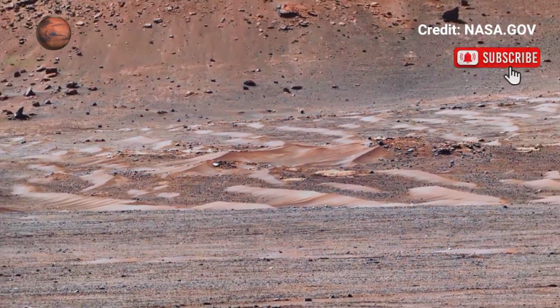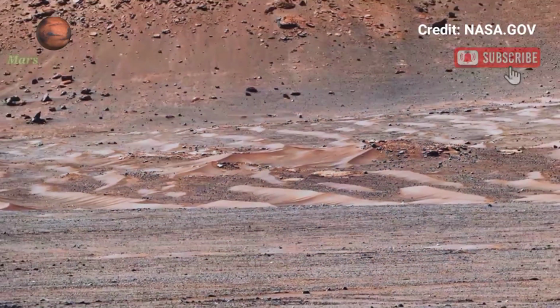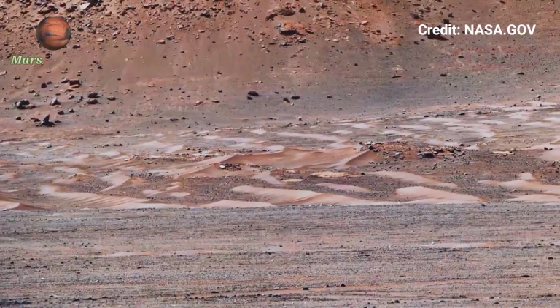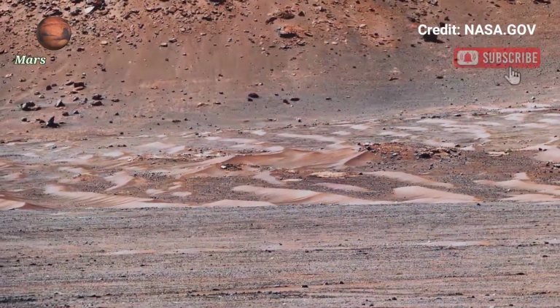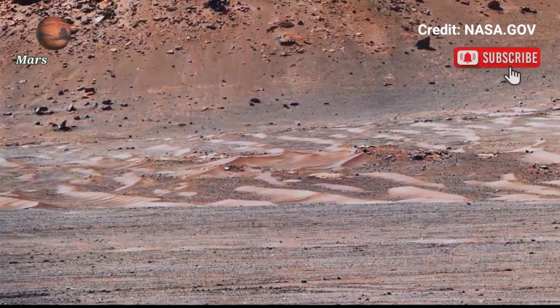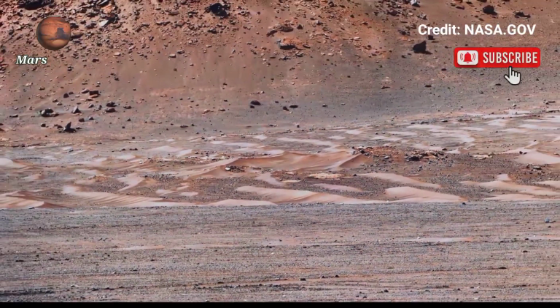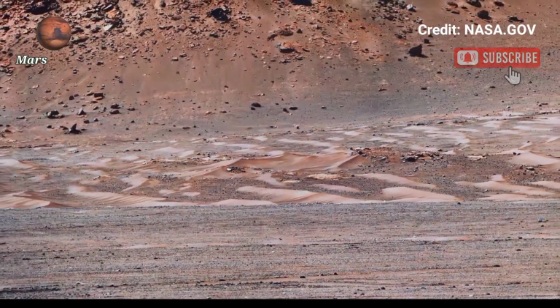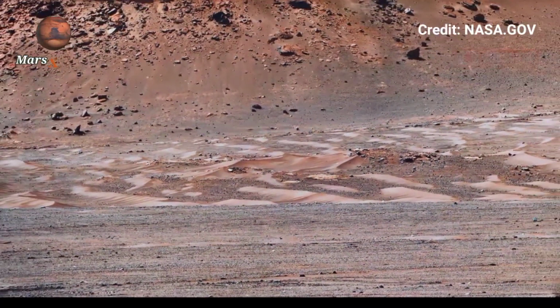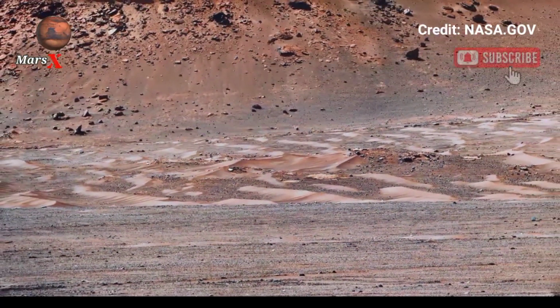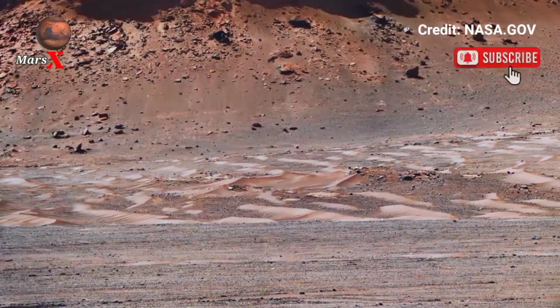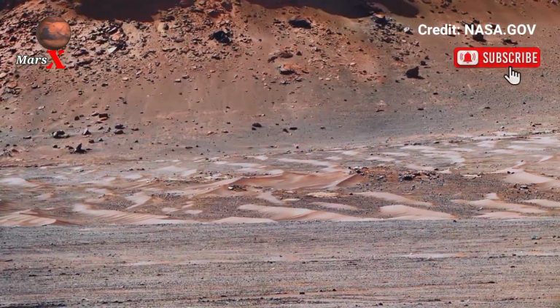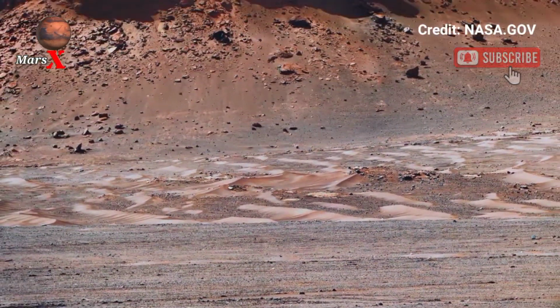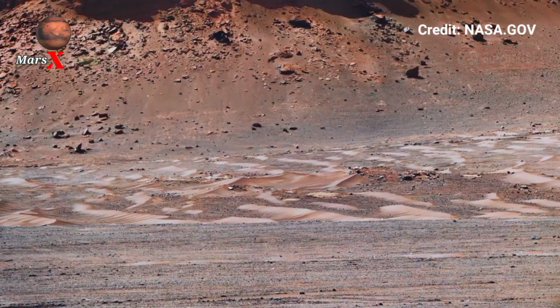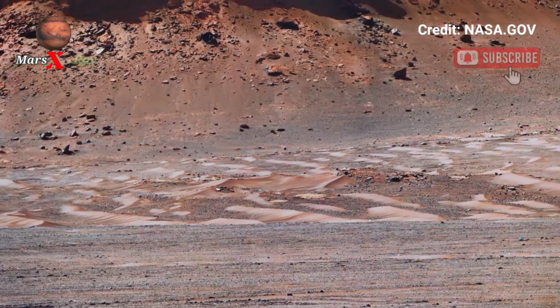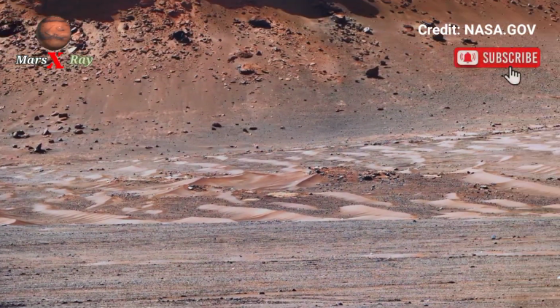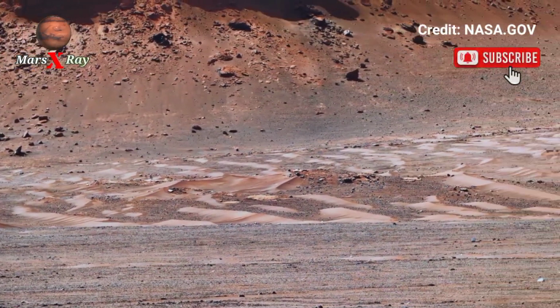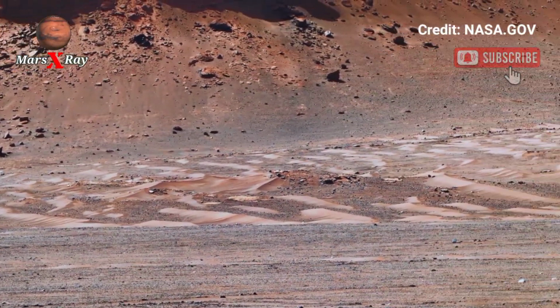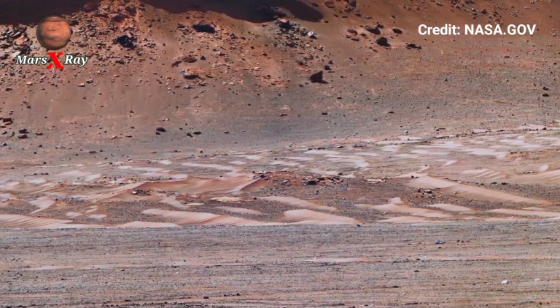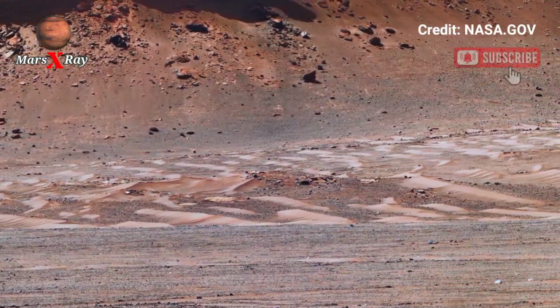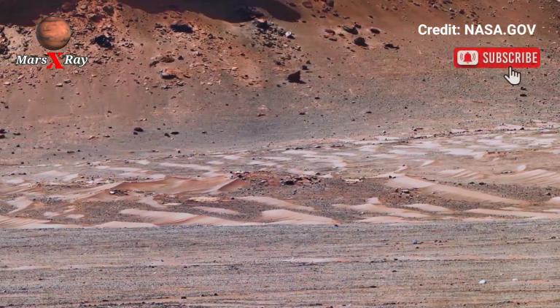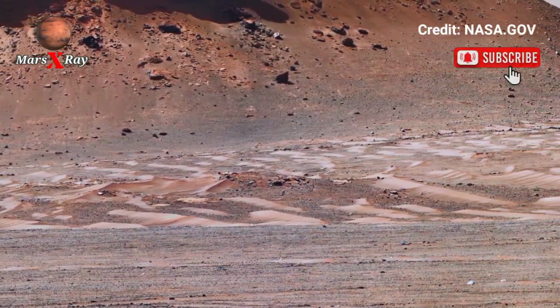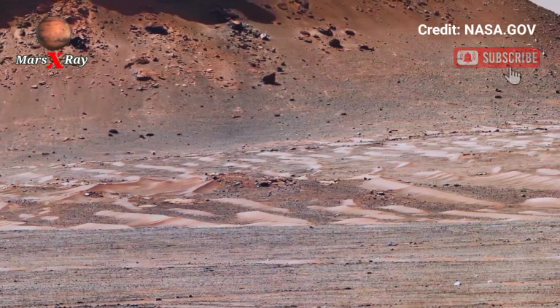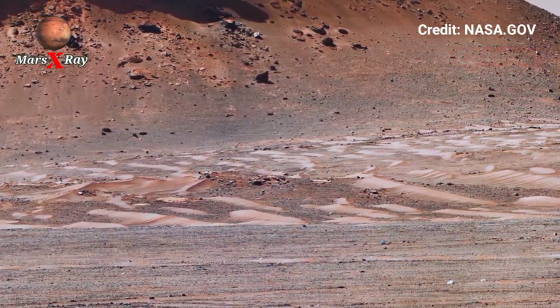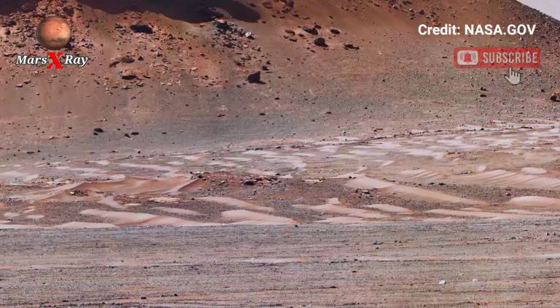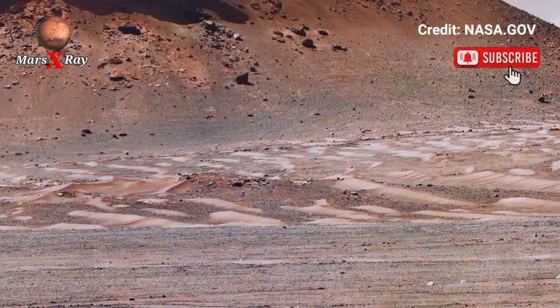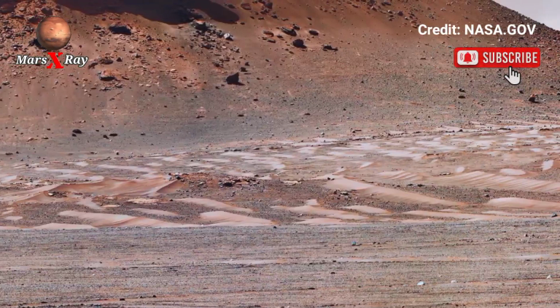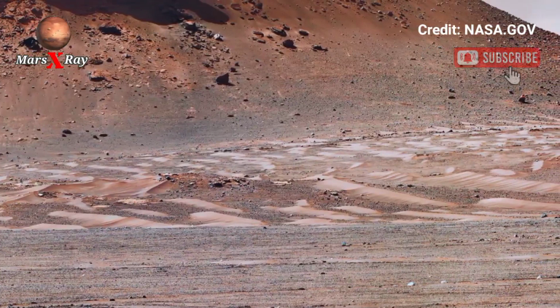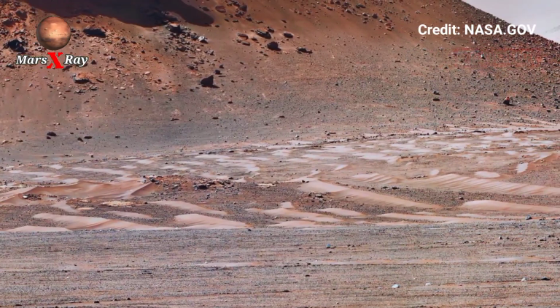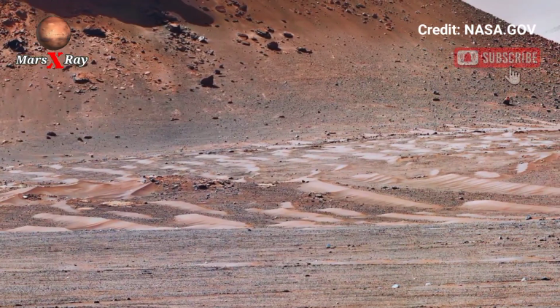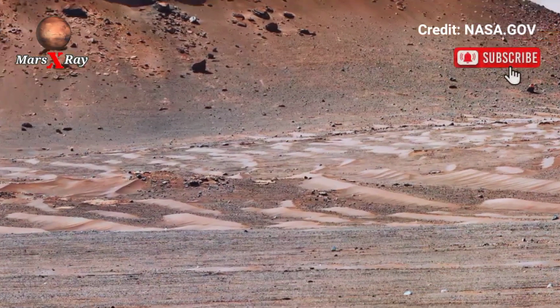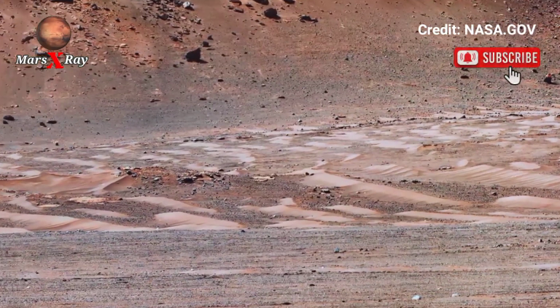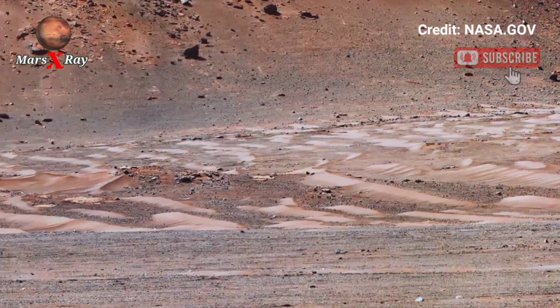An incredible view of the Red Planet. Dear friends, please like, comment, share, and subscribe. Thanks for watching.